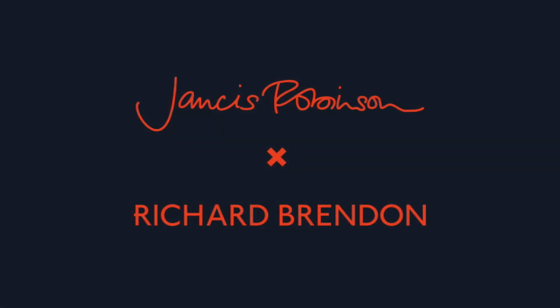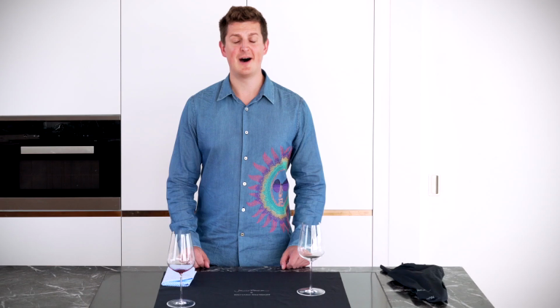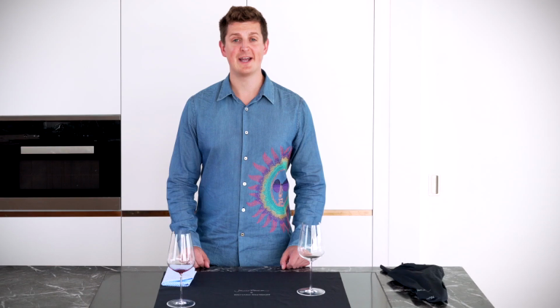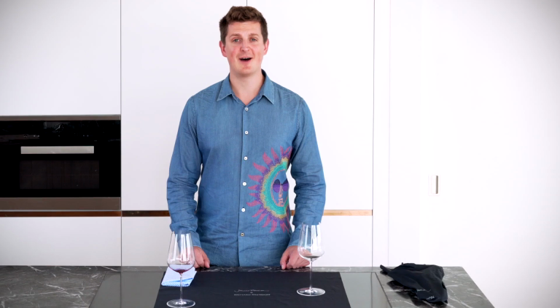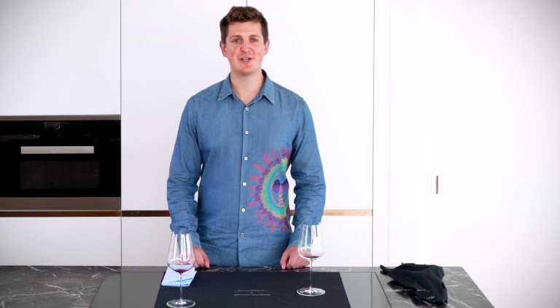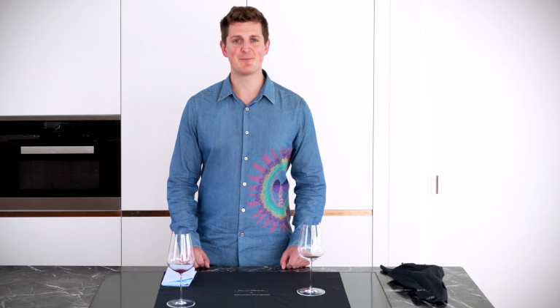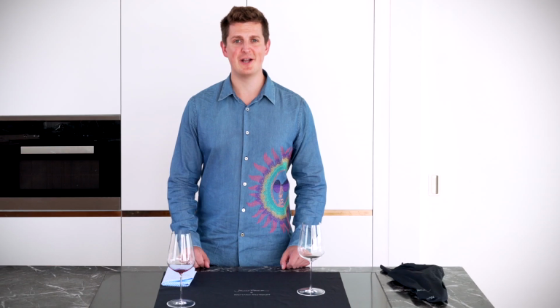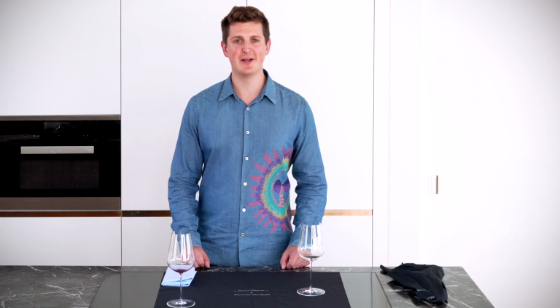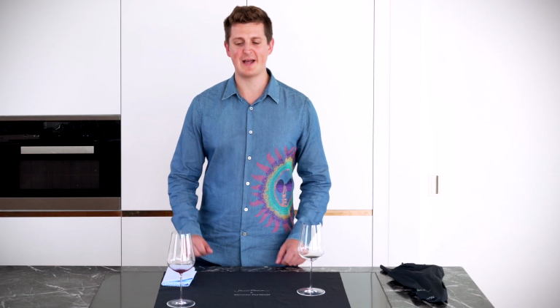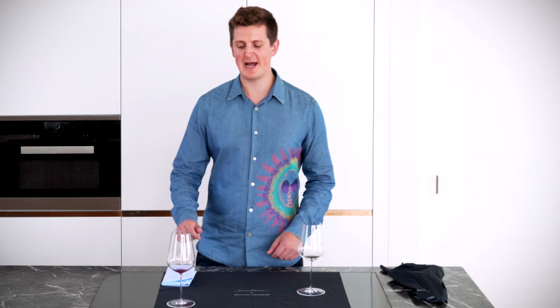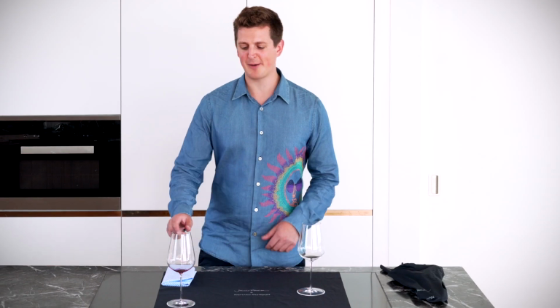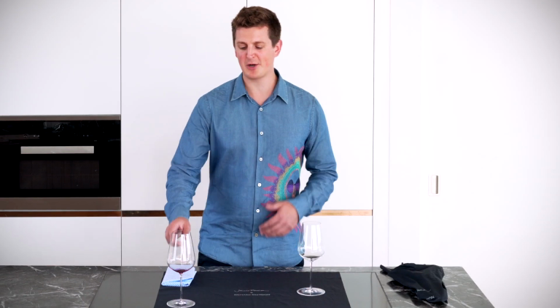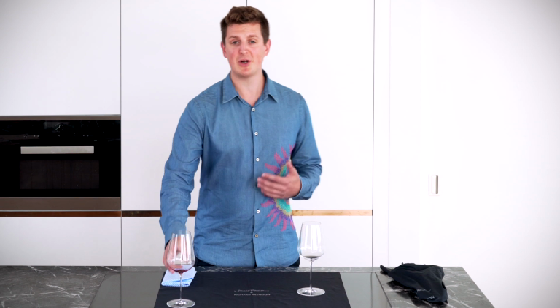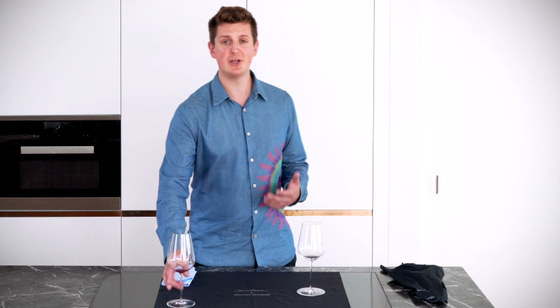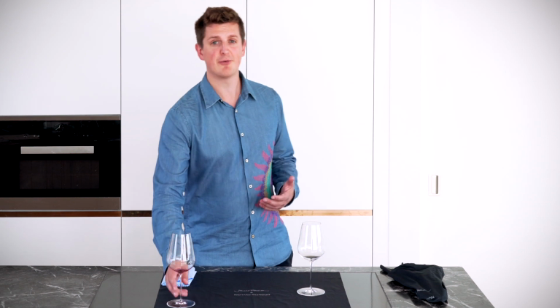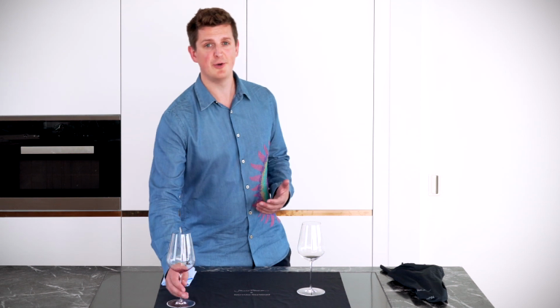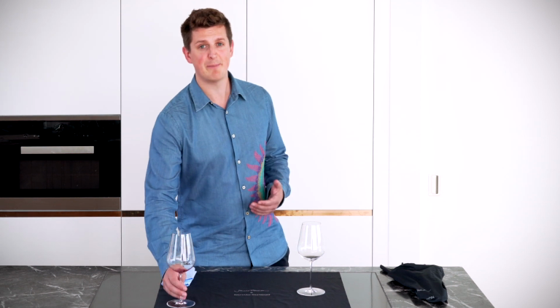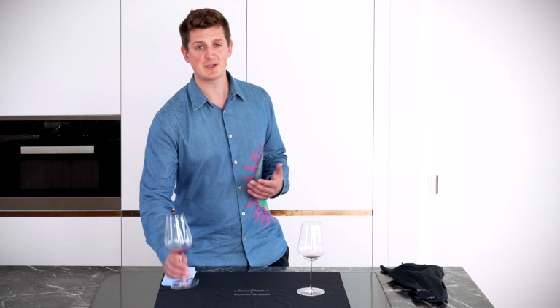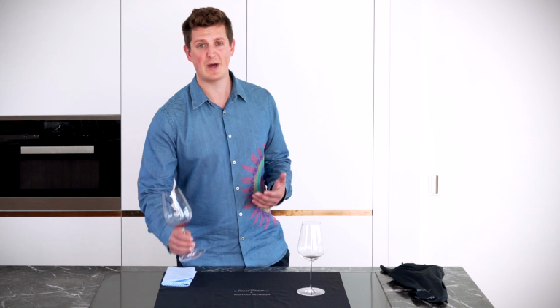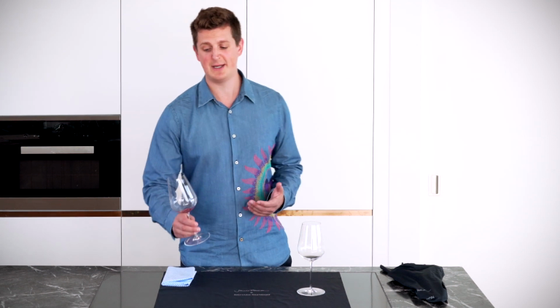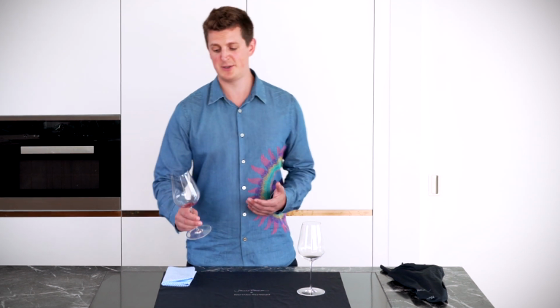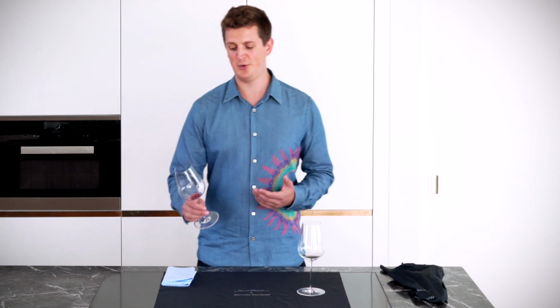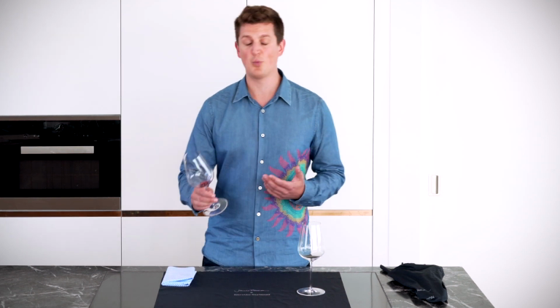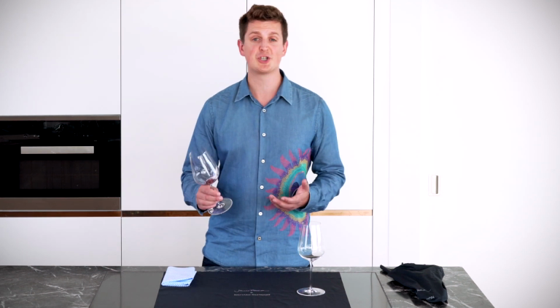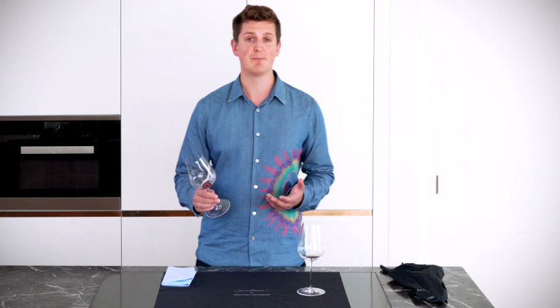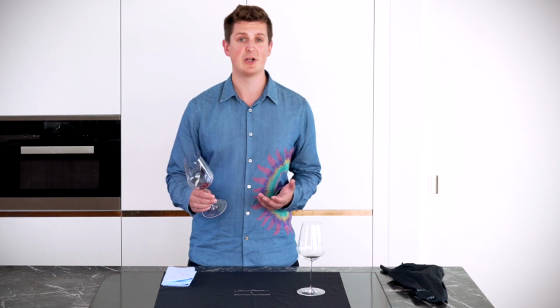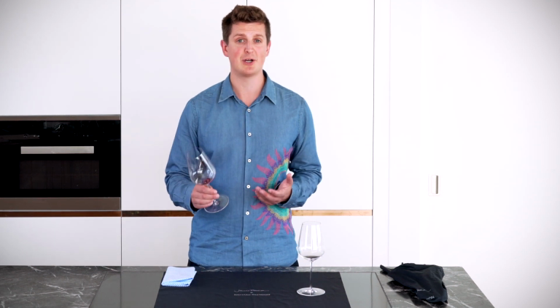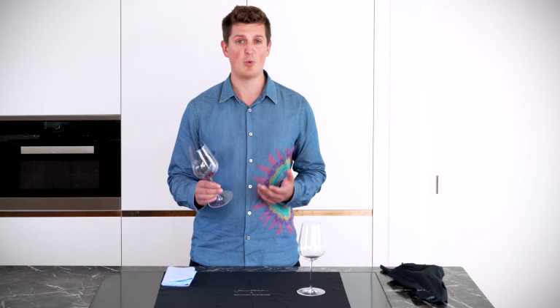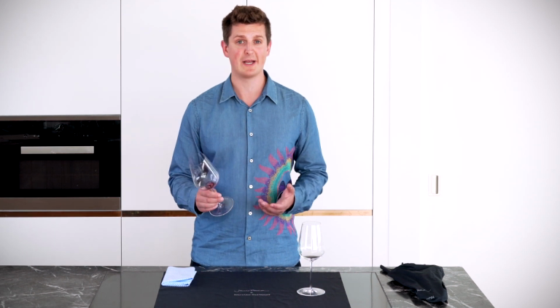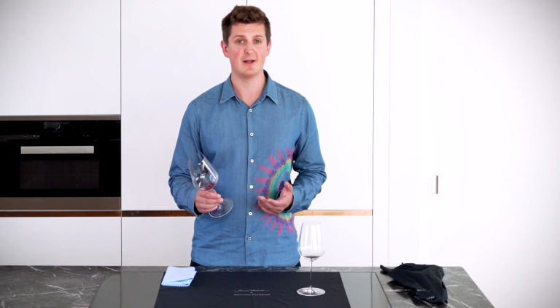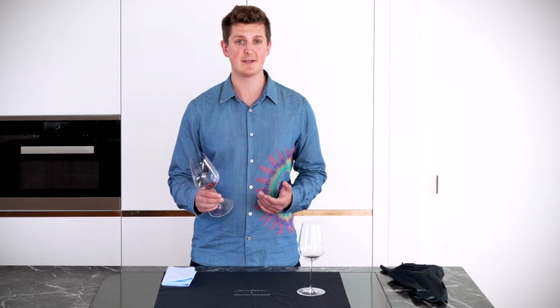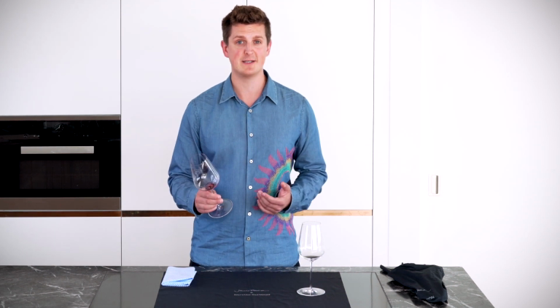Hi, I'm Richard Brendan, and I'm going to run you through the best way to wash and polish our wine glasses.